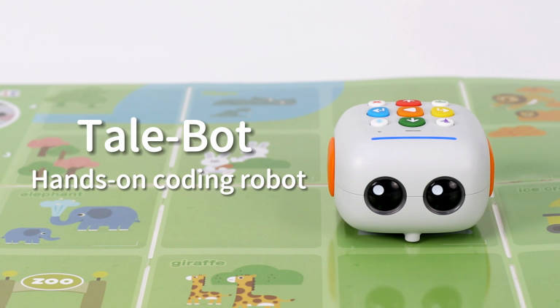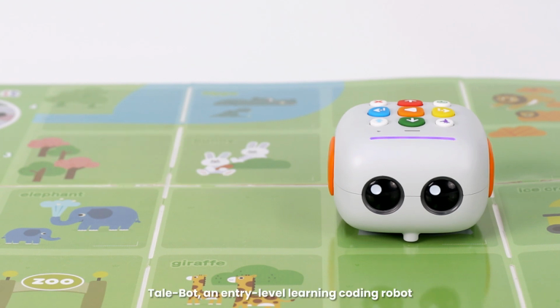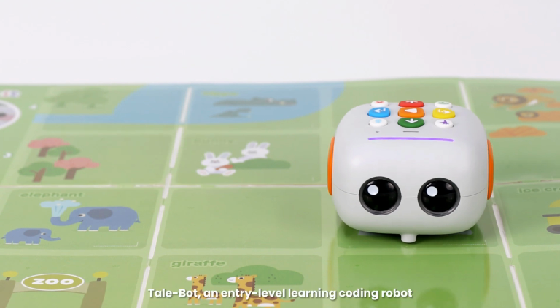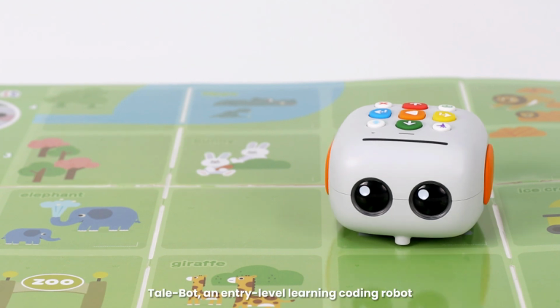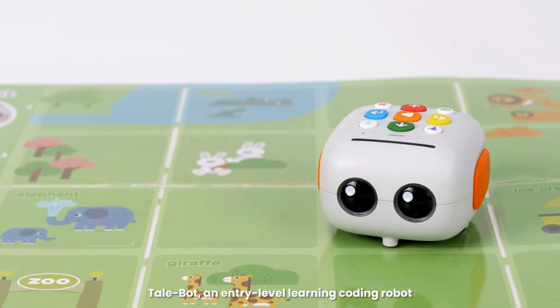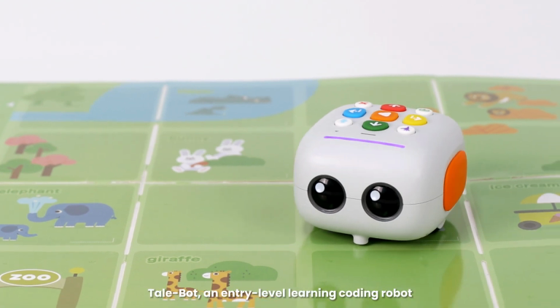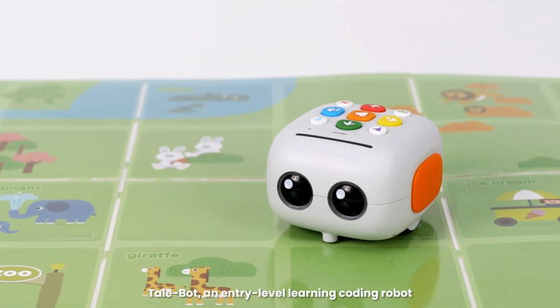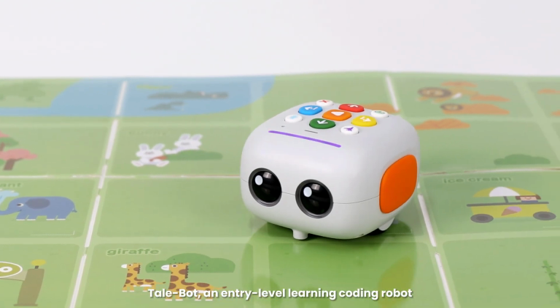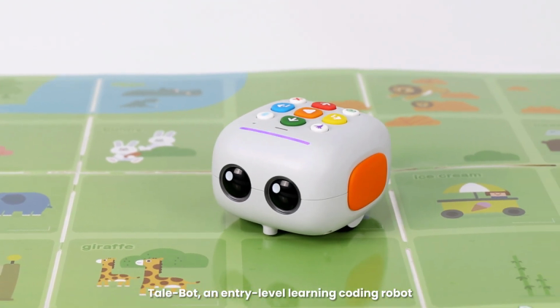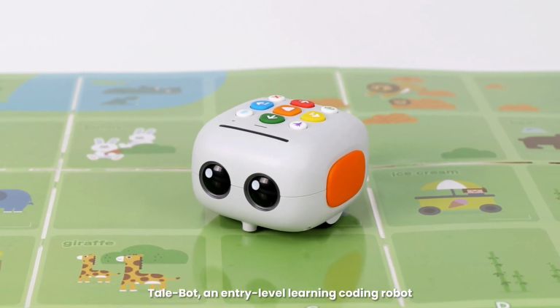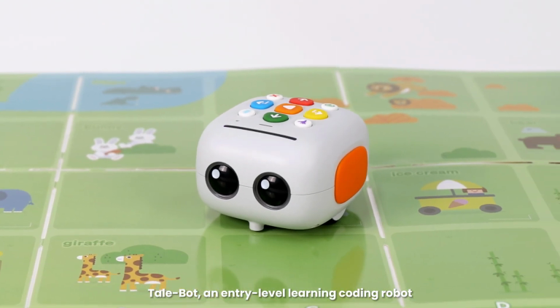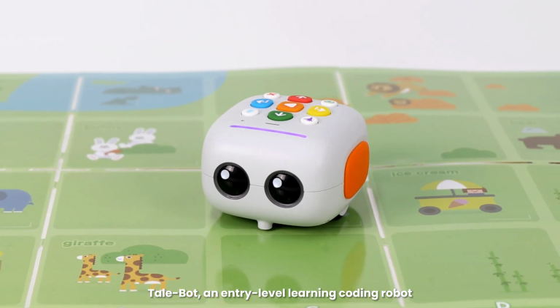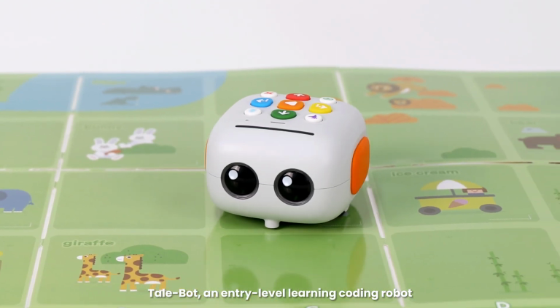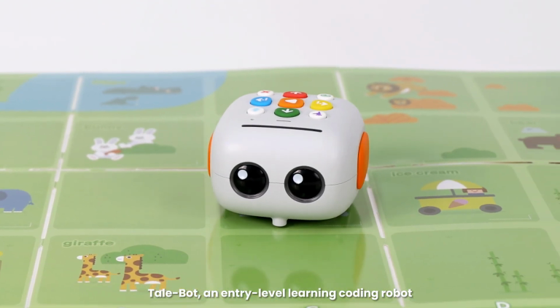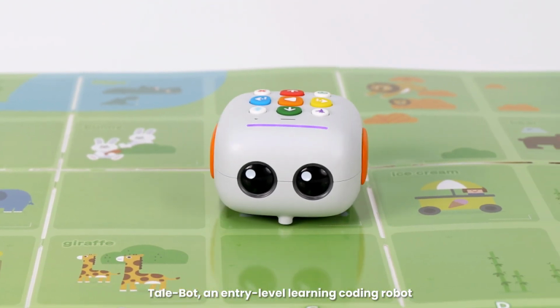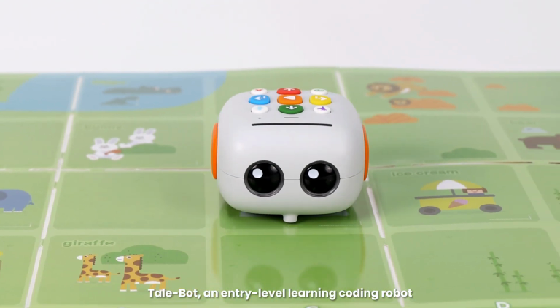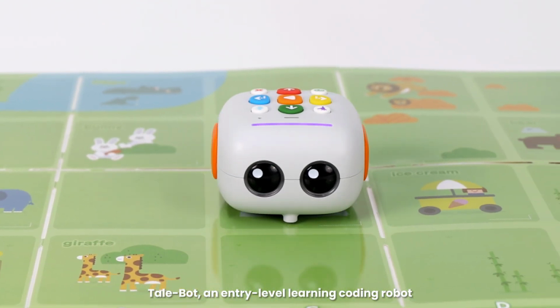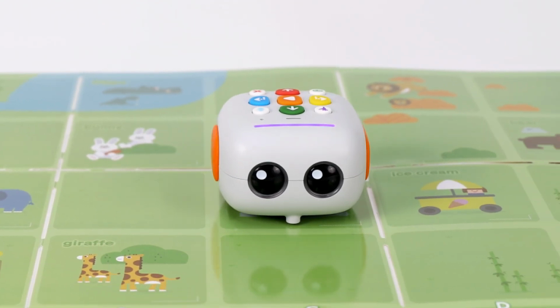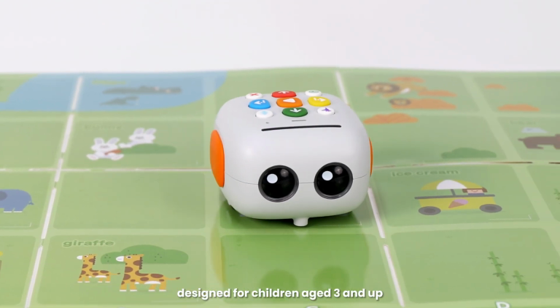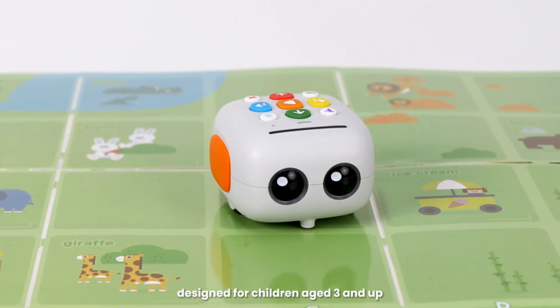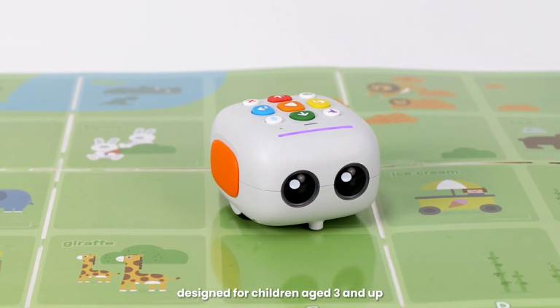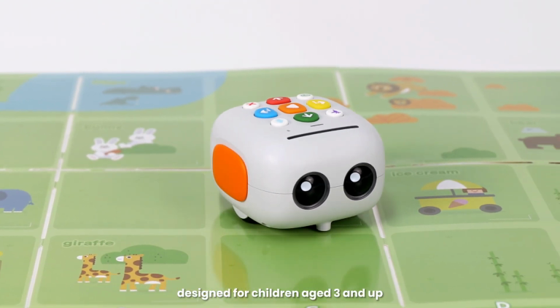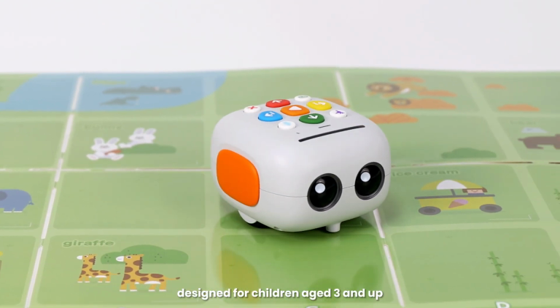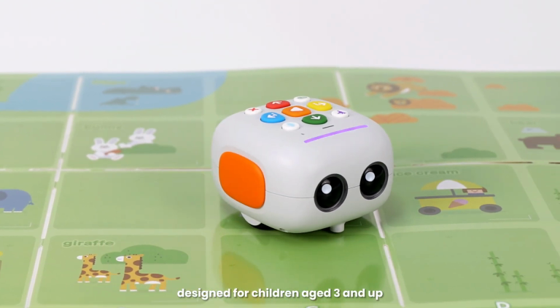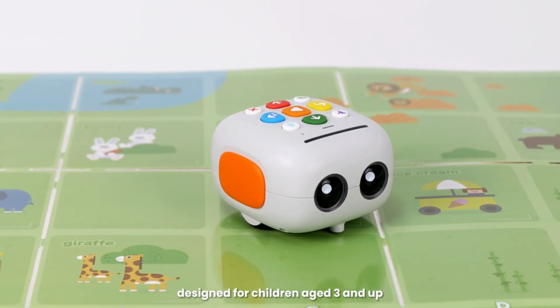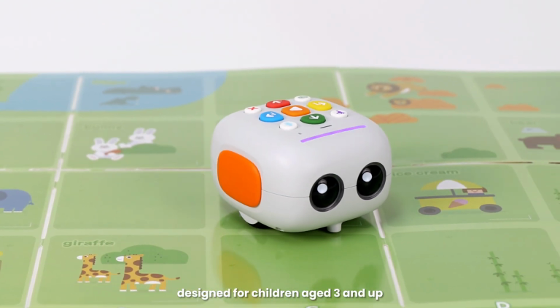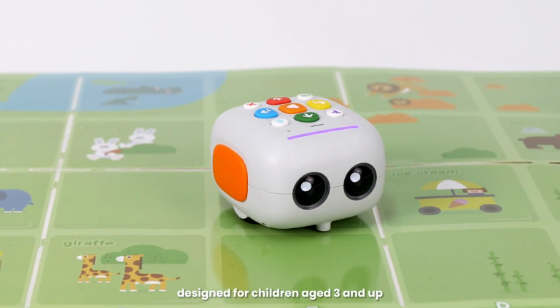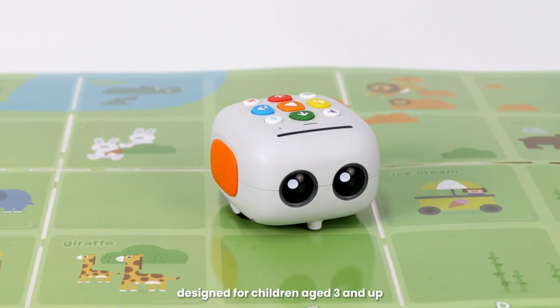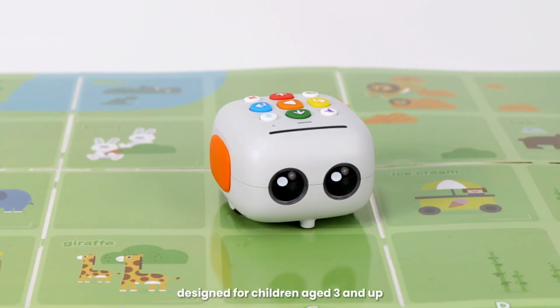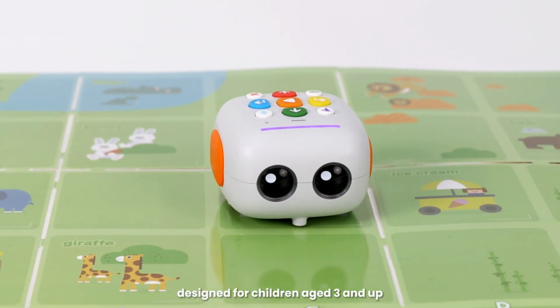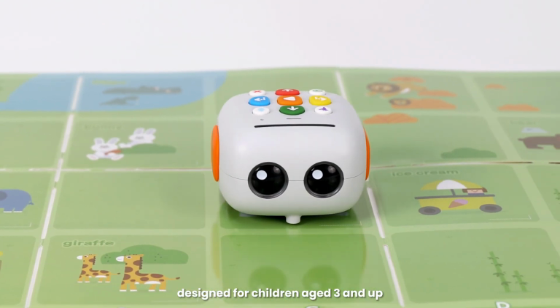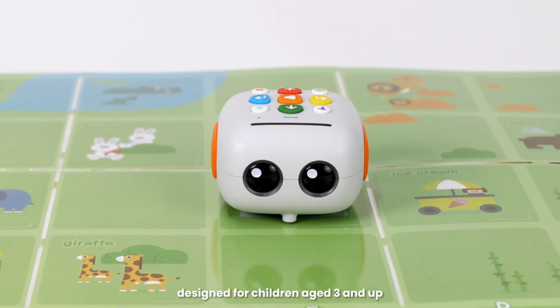Tailbot, an entry-level learning coding robot, designed for children aged 3 and up.